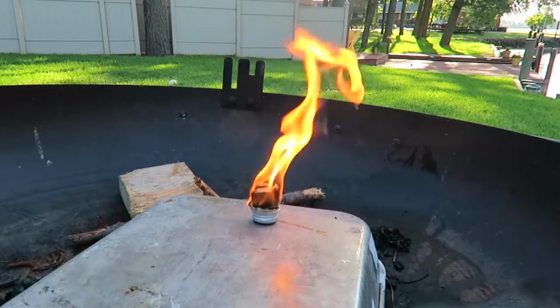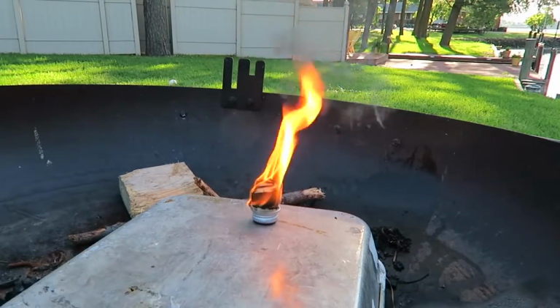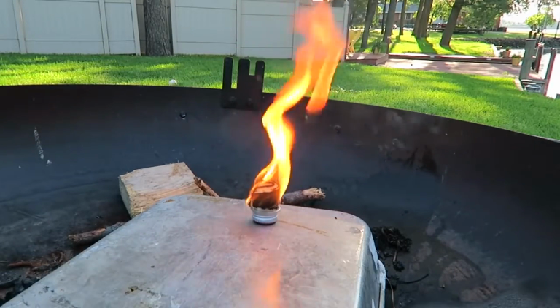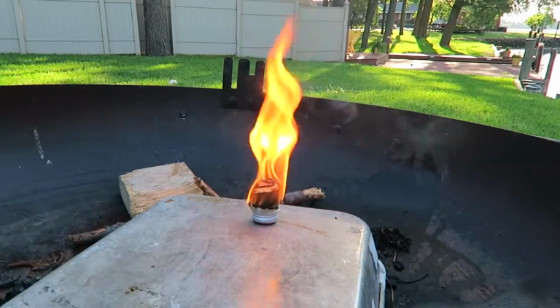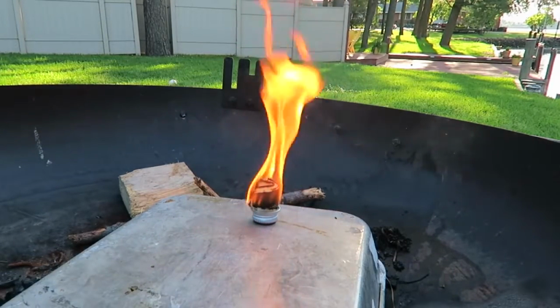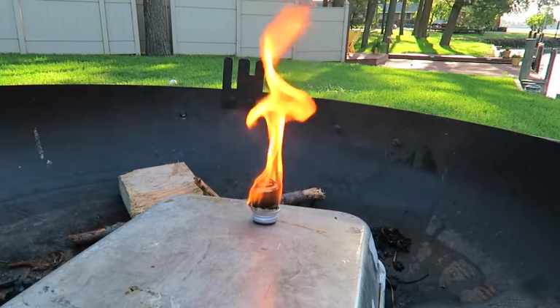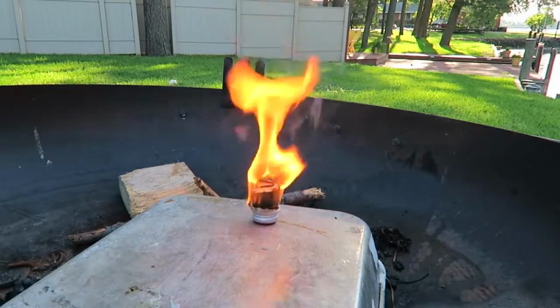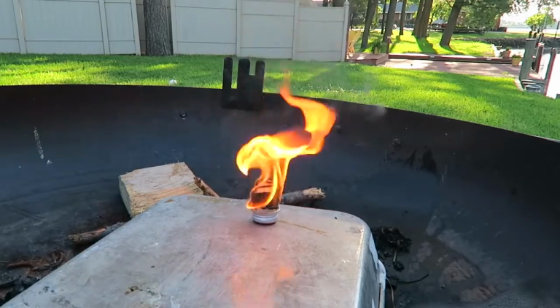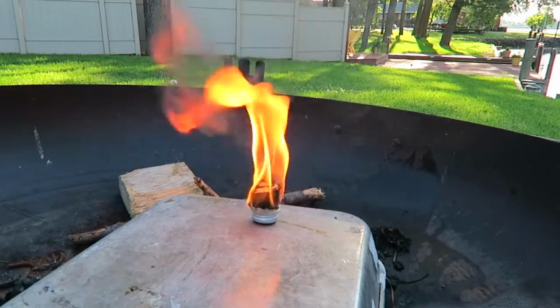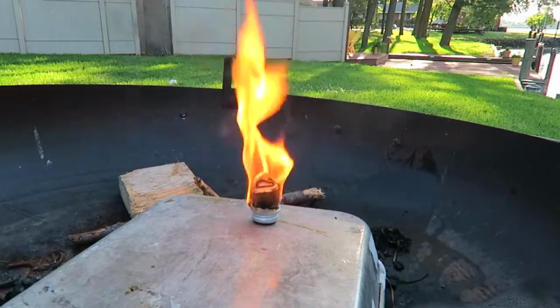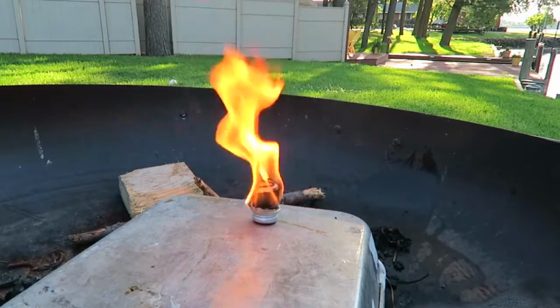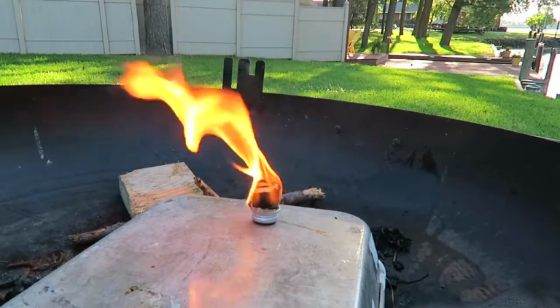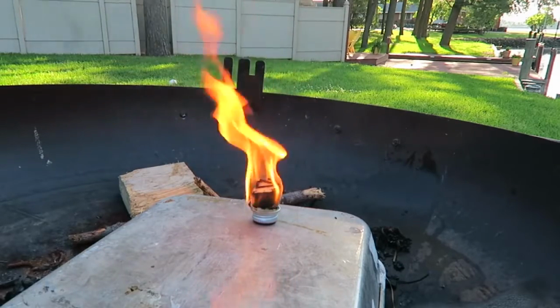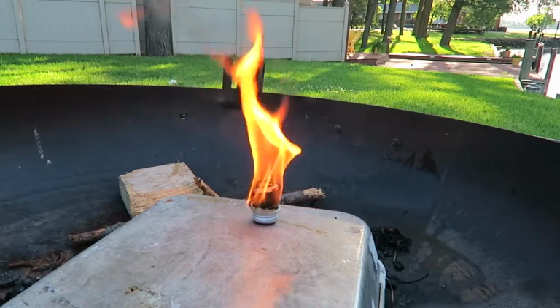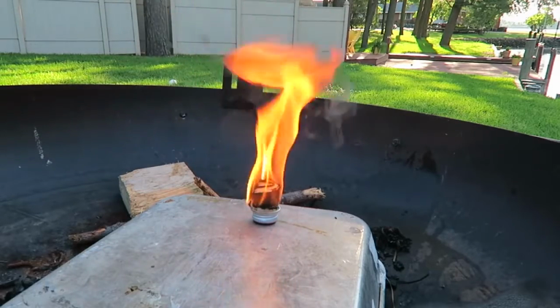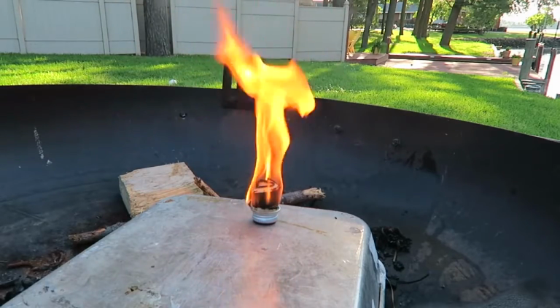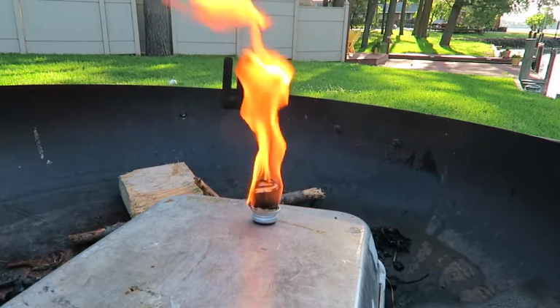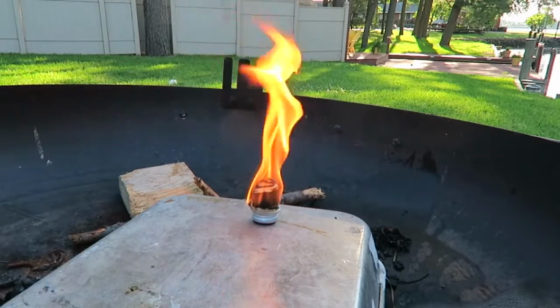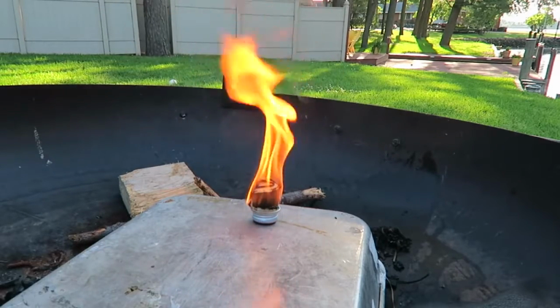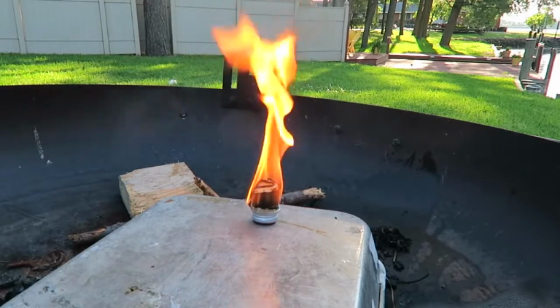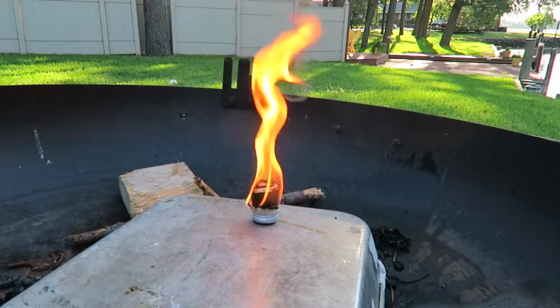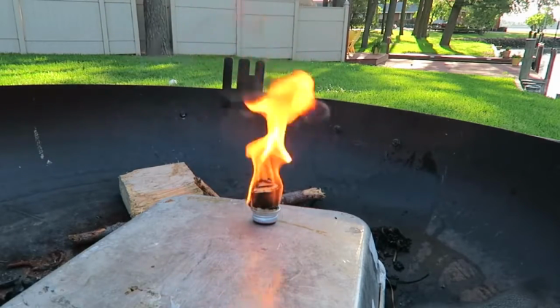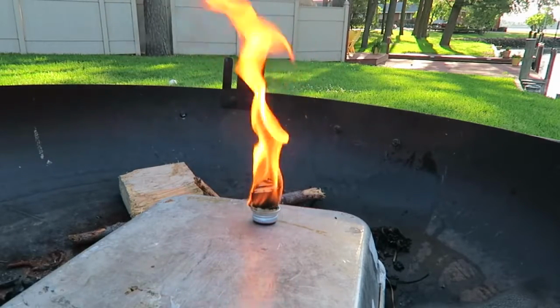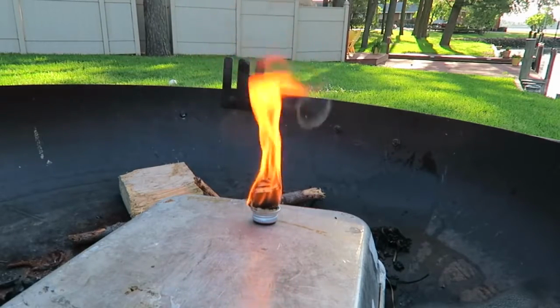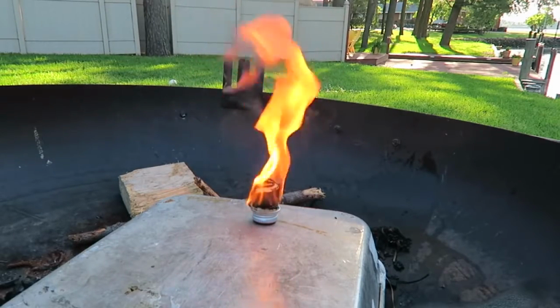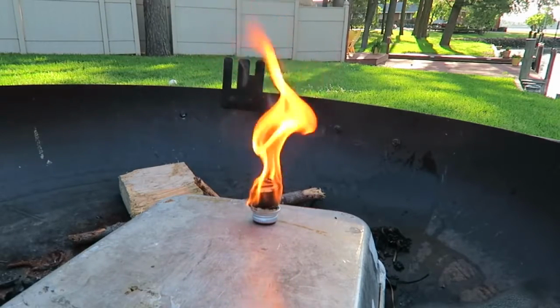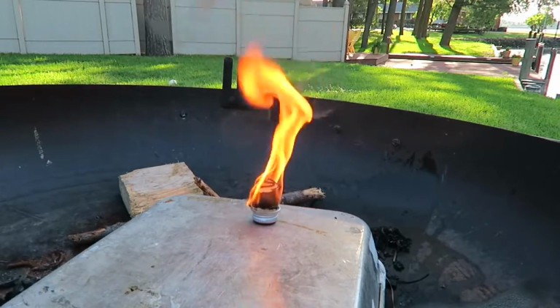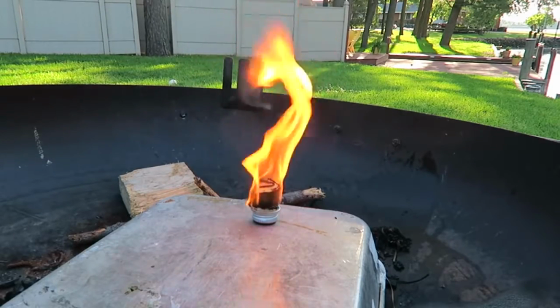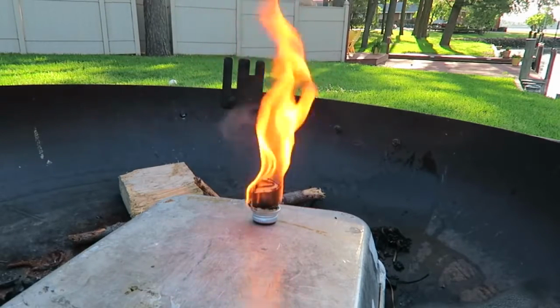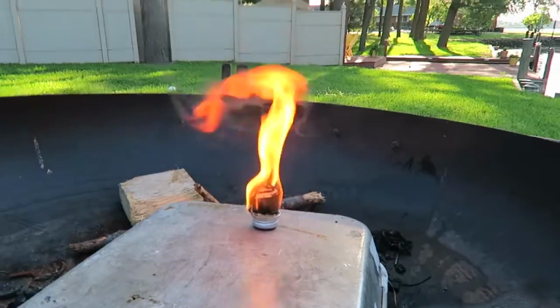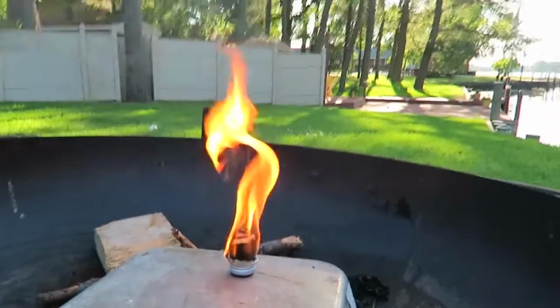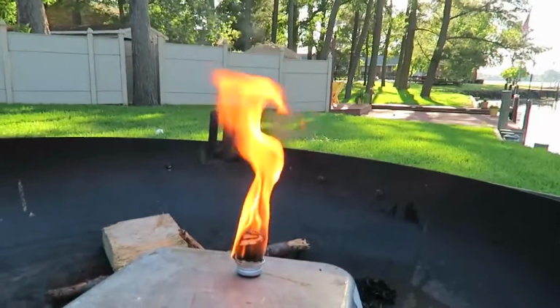You can even call it mosquito repellent because it smokes pretty well. I think this is a success.